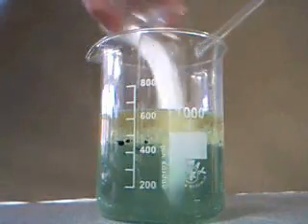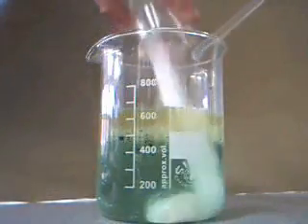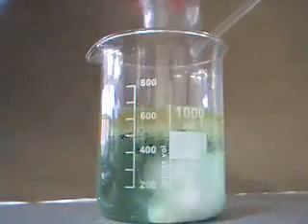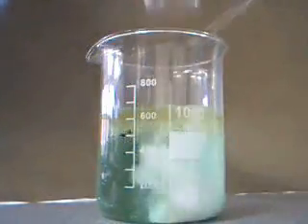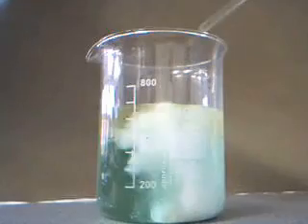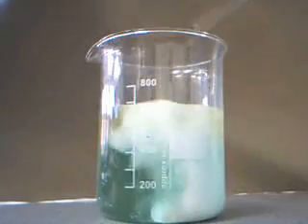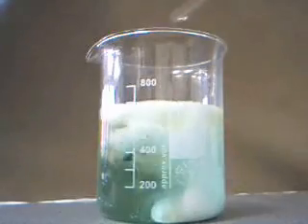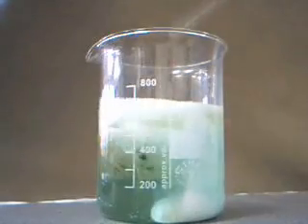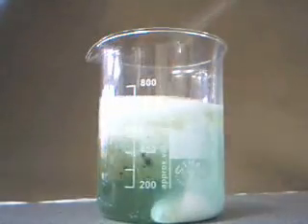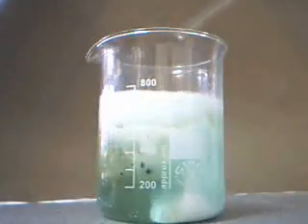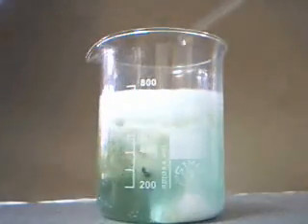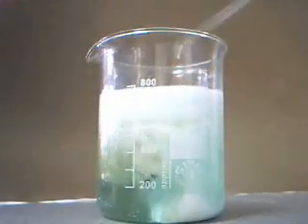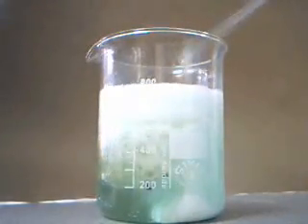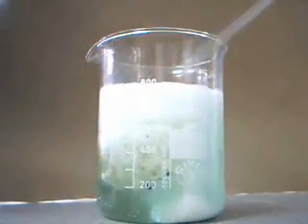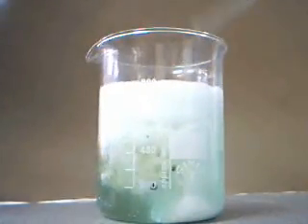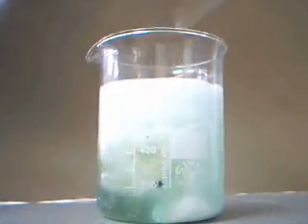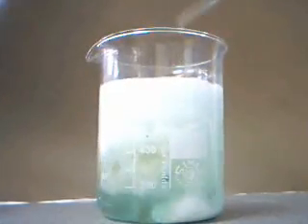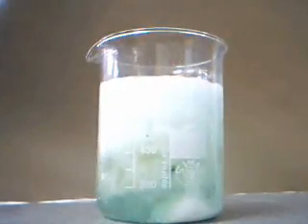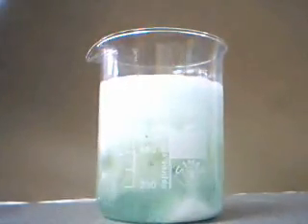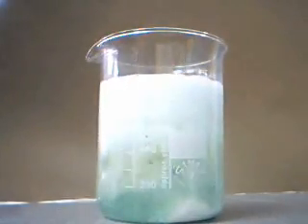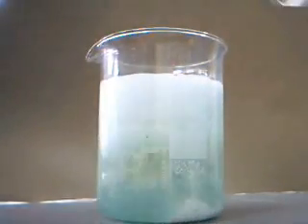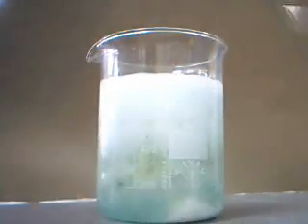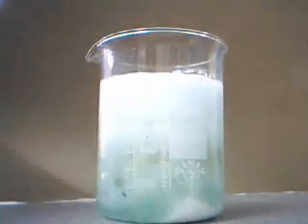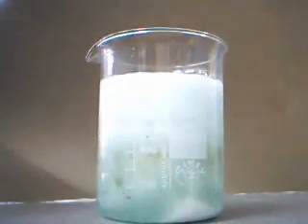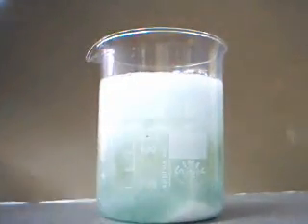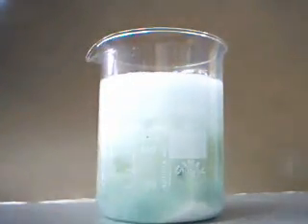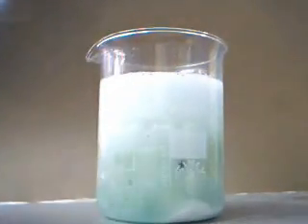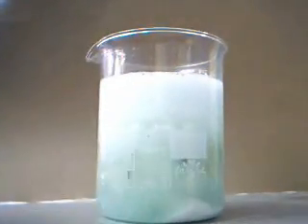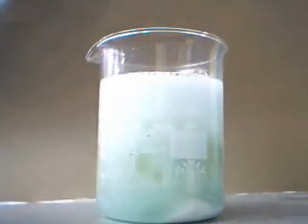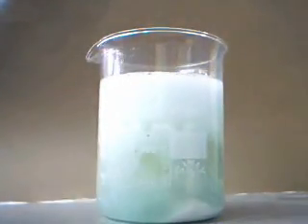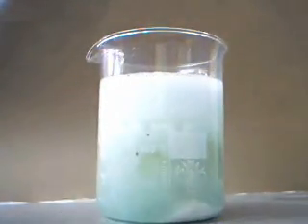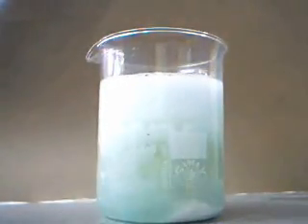Add approximately two tablespoons of salt to the liquid in one go. A great foam eruption occurs.